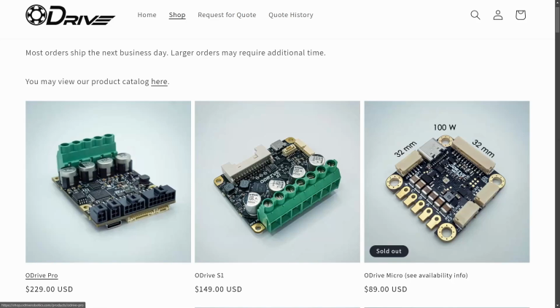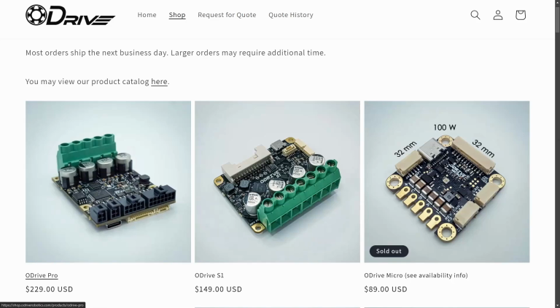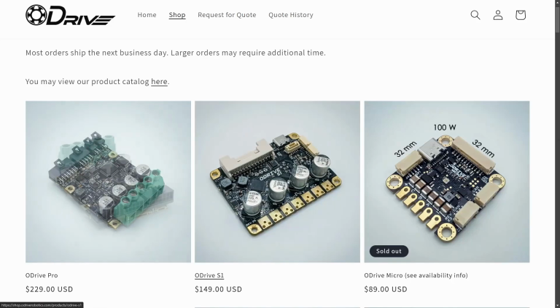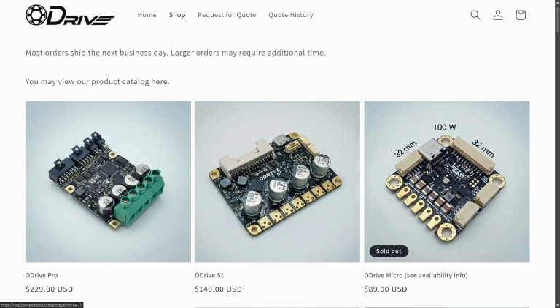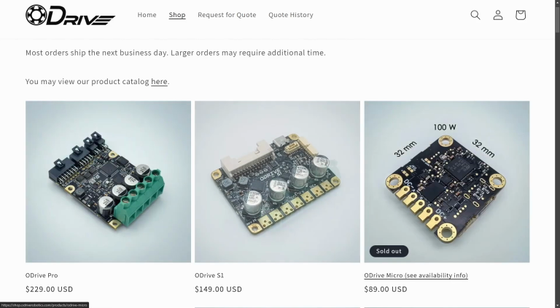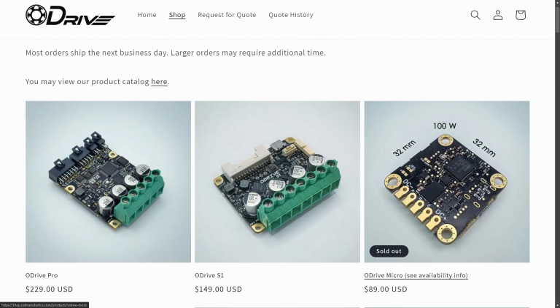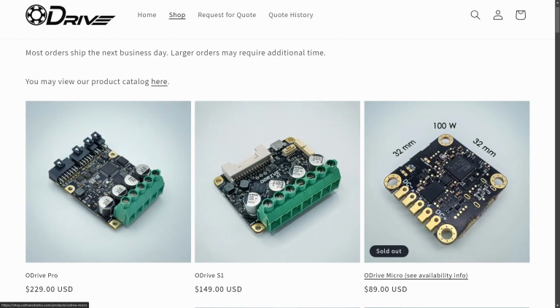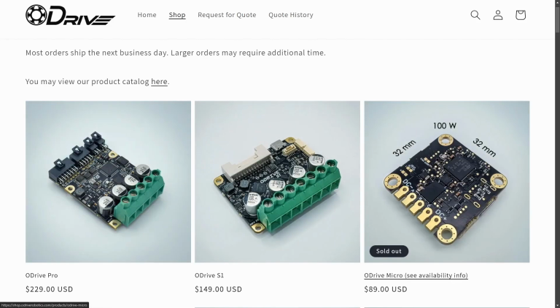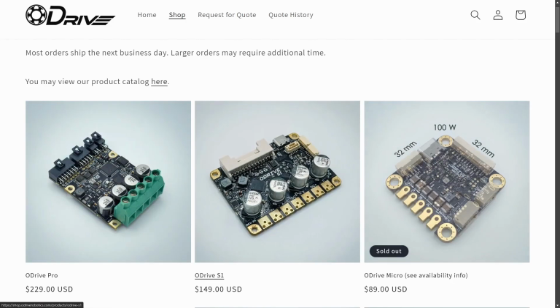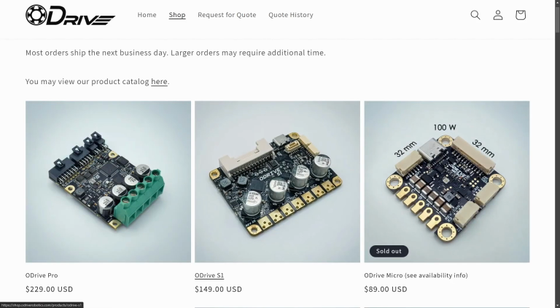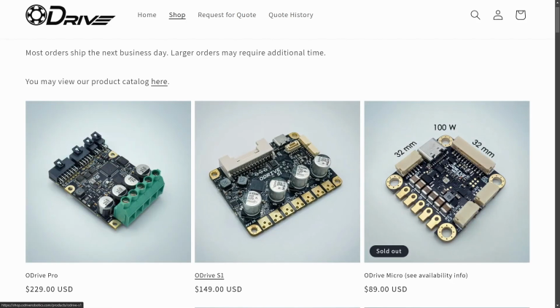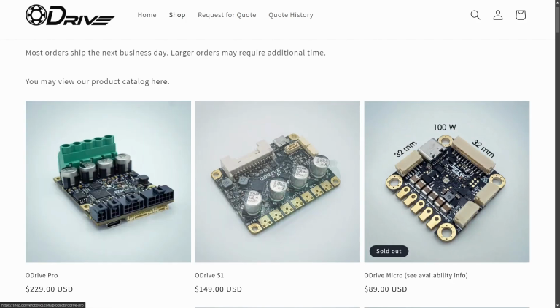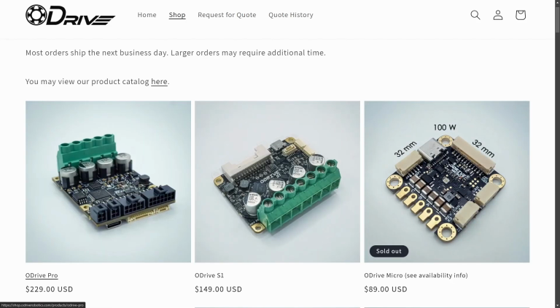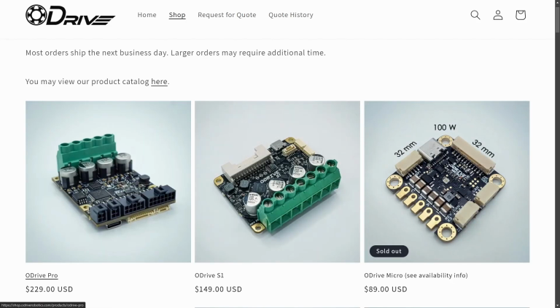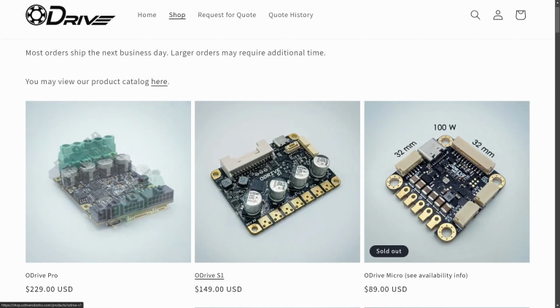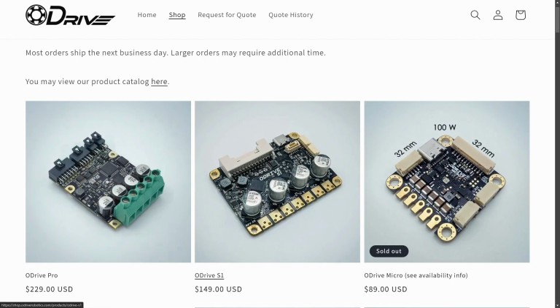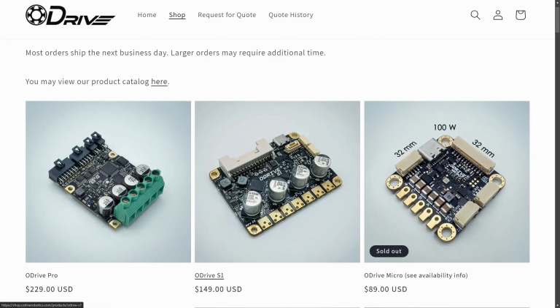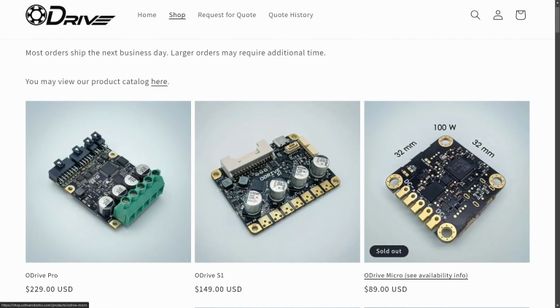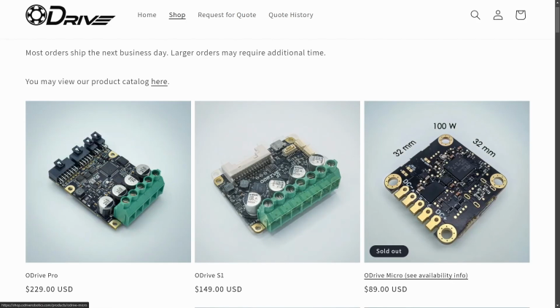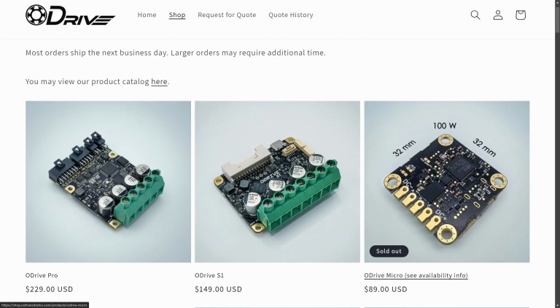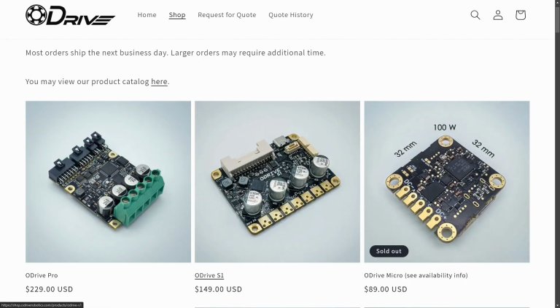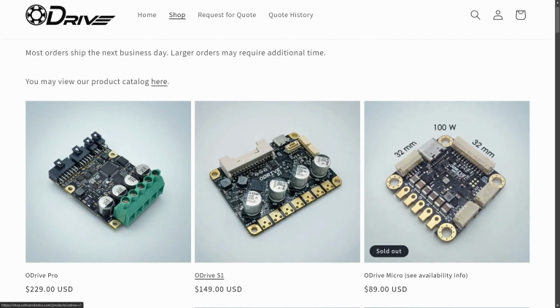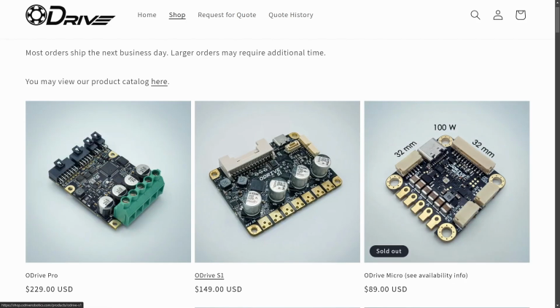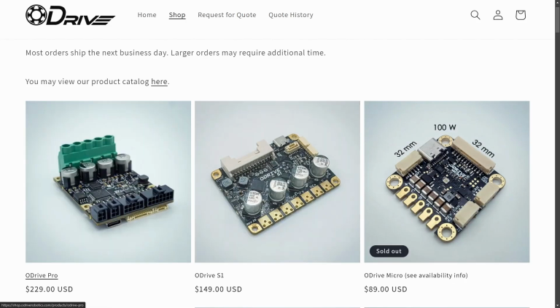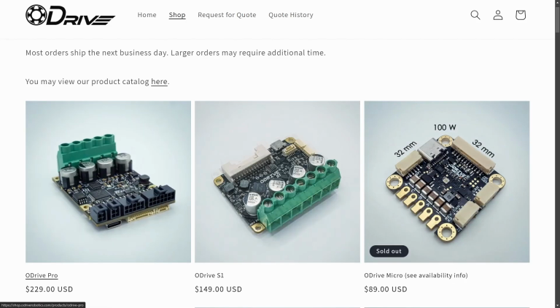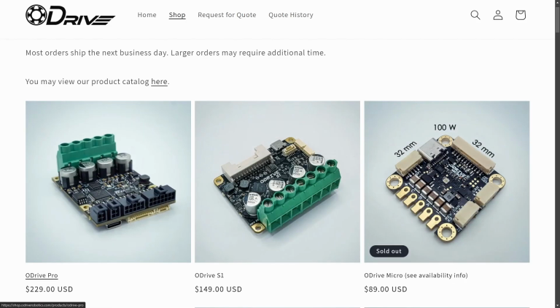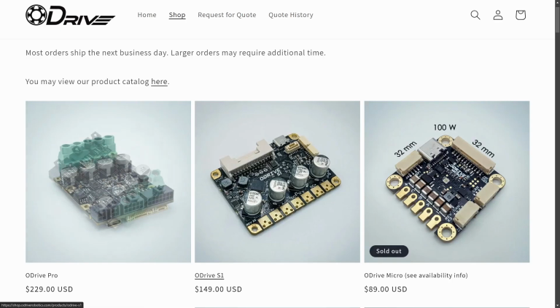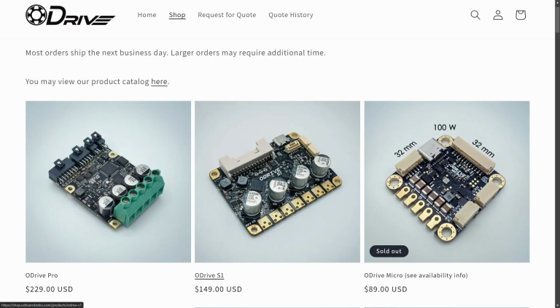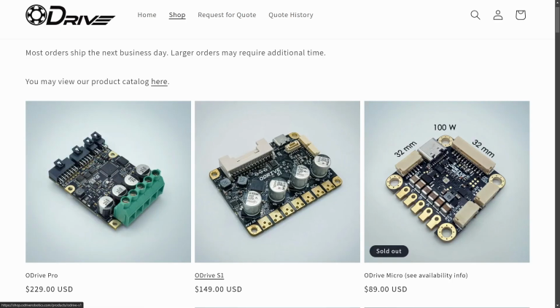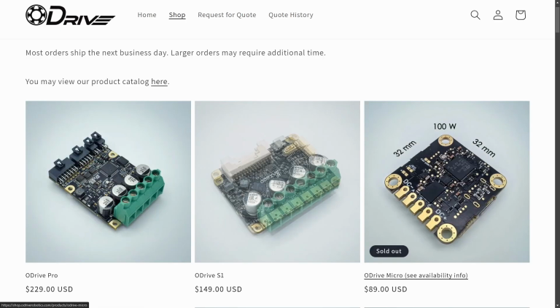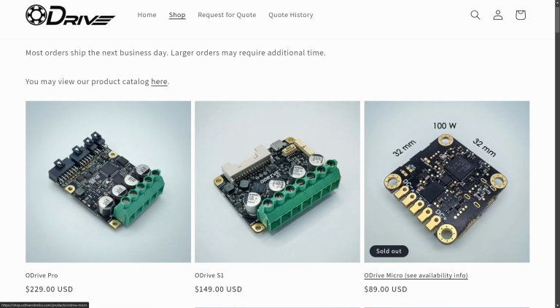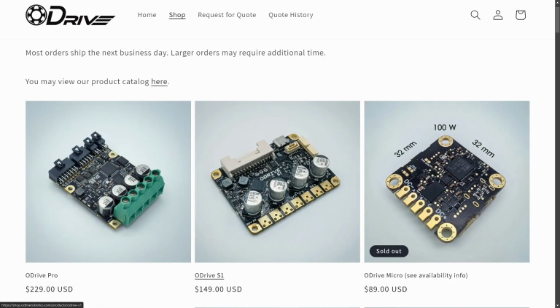Looking to buy an ODrive but not sure which one to get? Let's compare ODrive Pro versus ODrive S1 versus ODrive Micro.